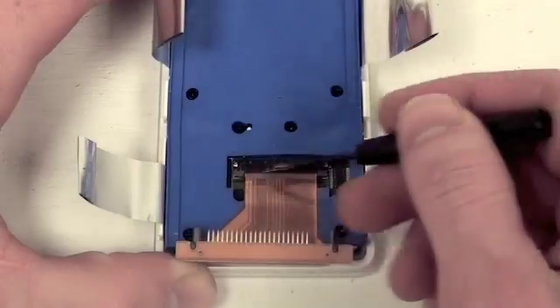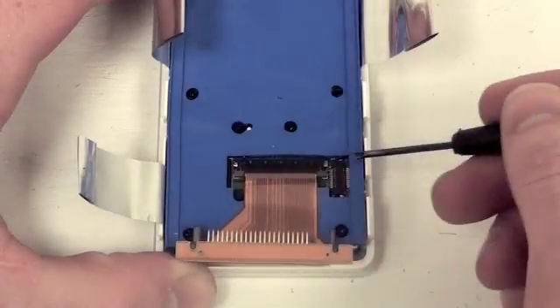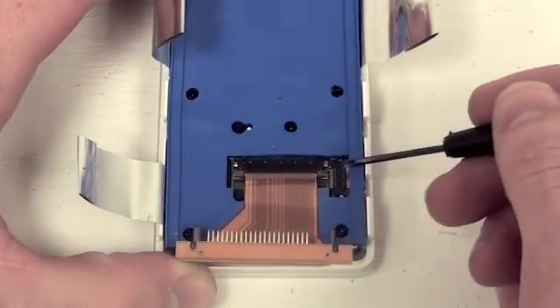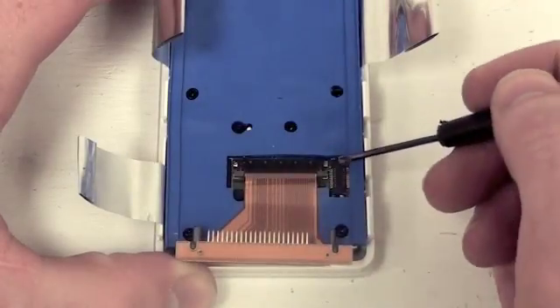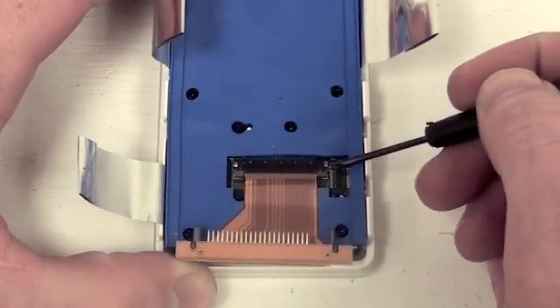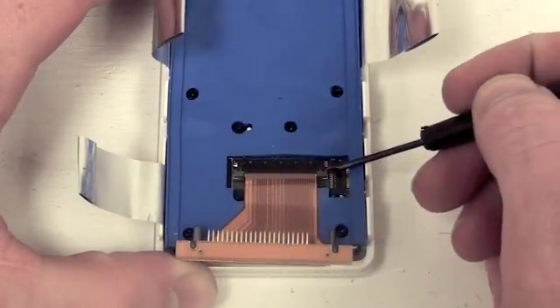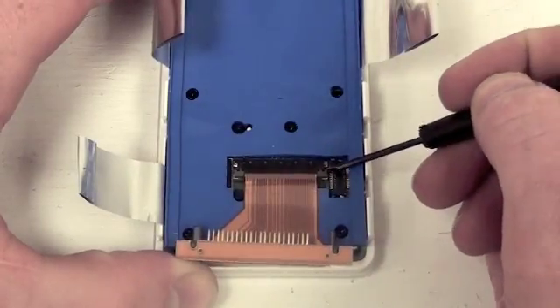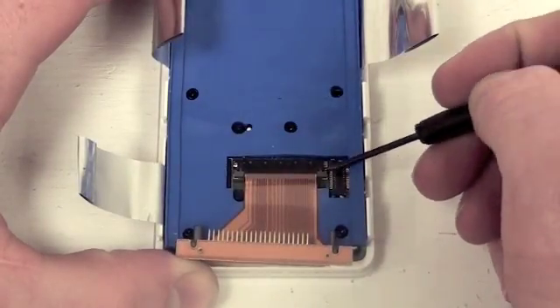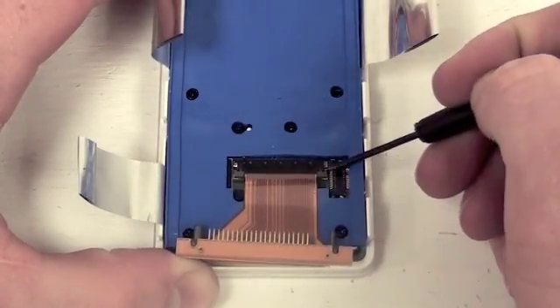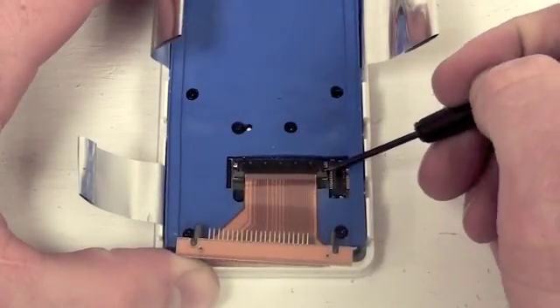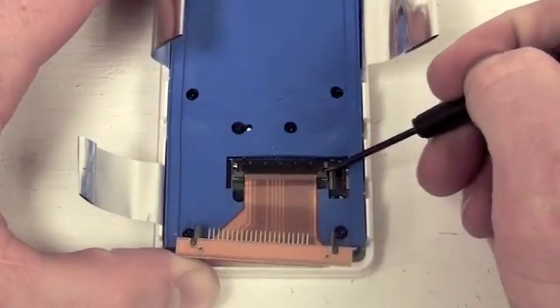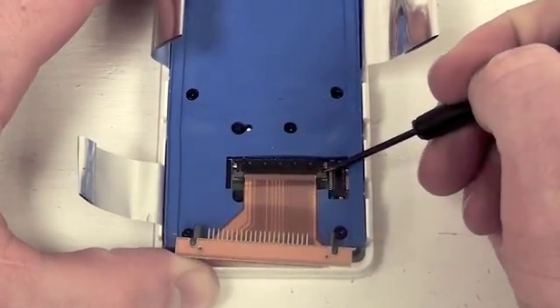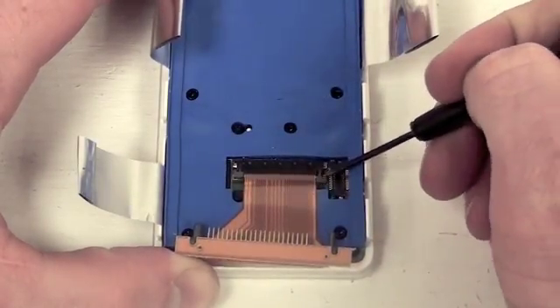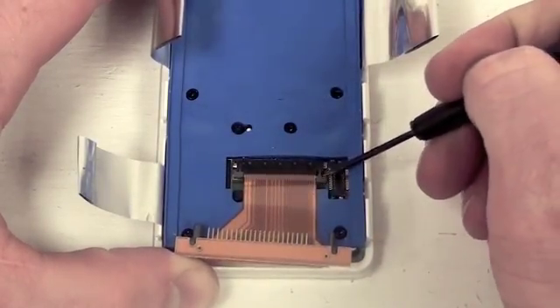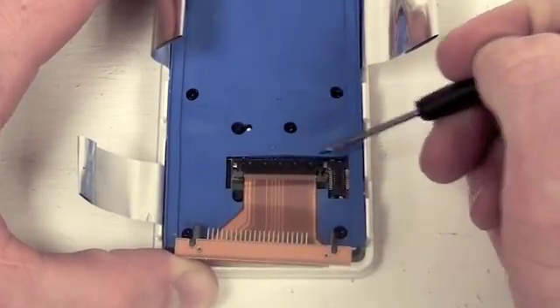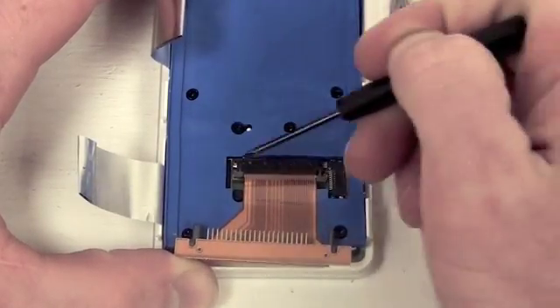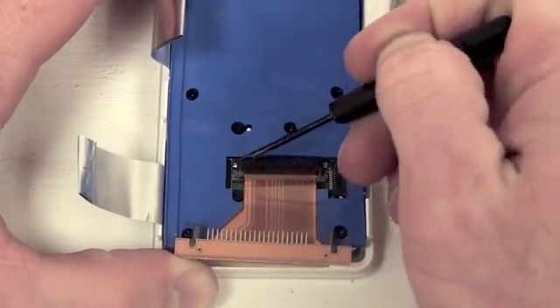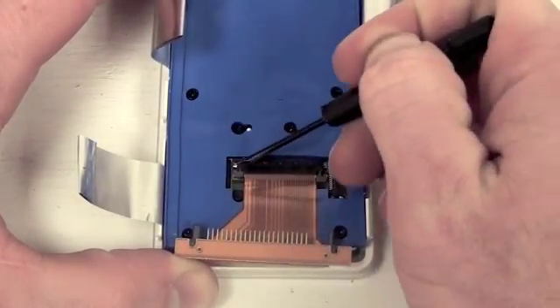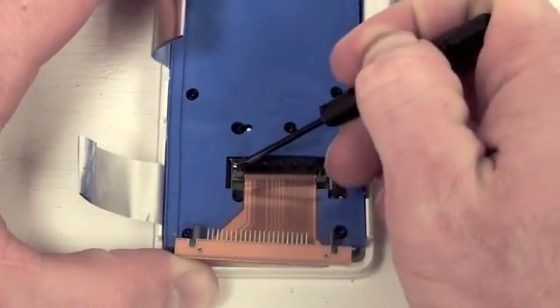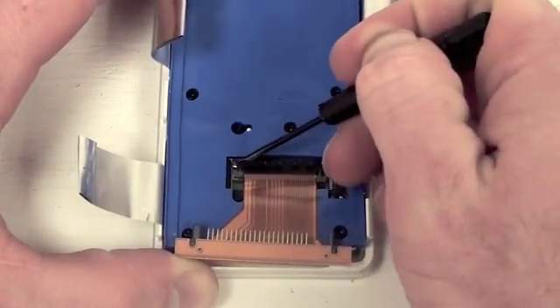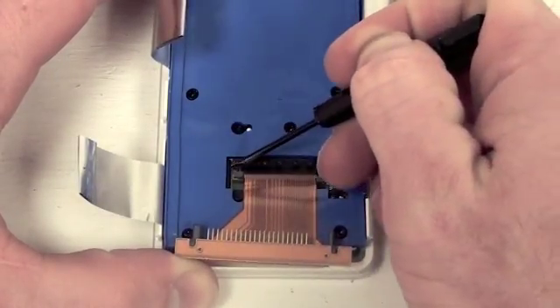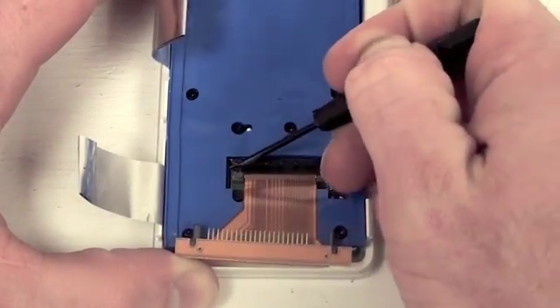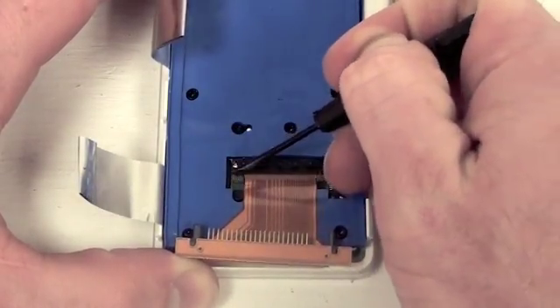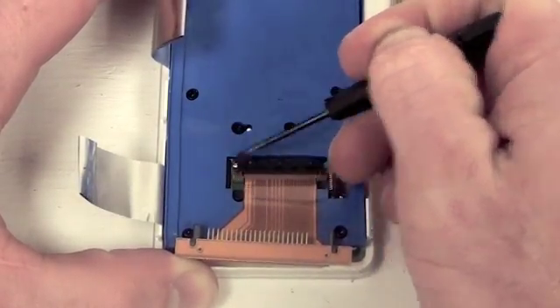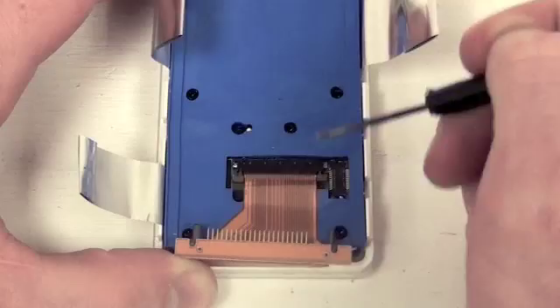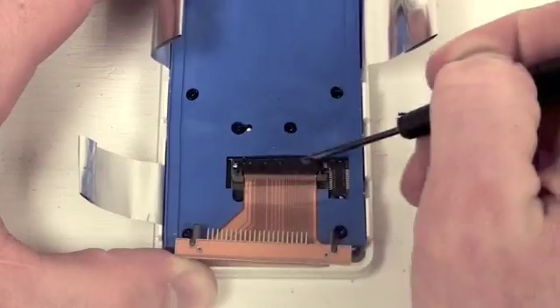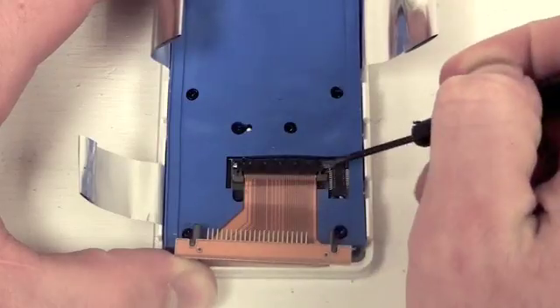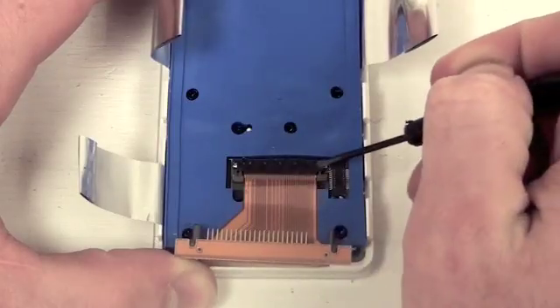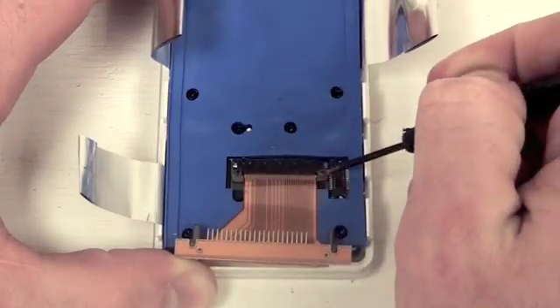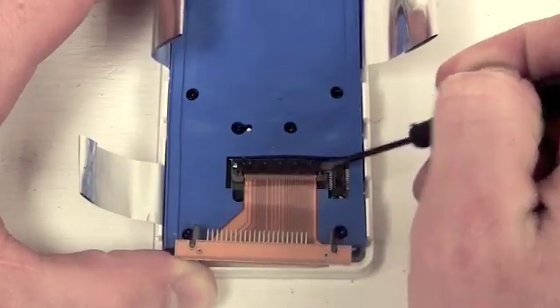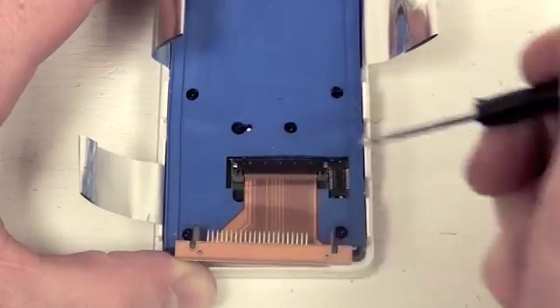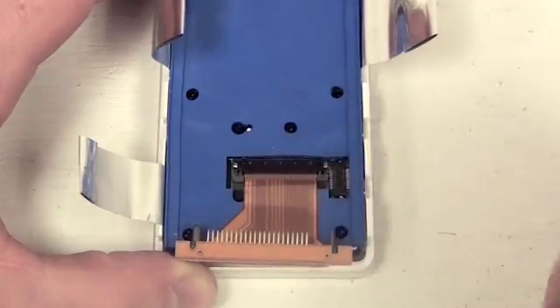Now use a small flat tool to release the locking mechanism and remove the hard drive cable.